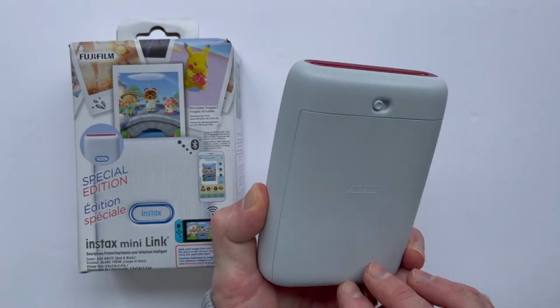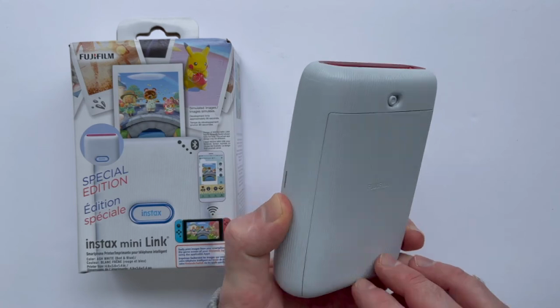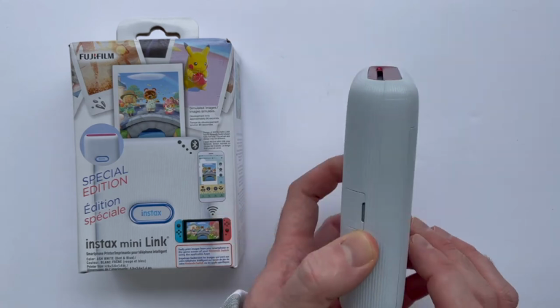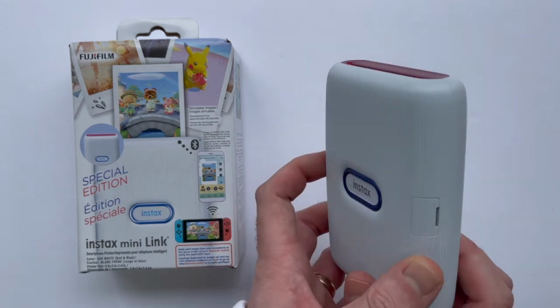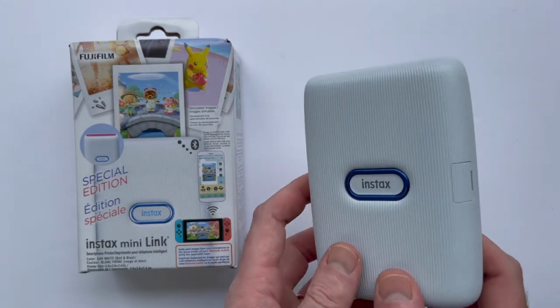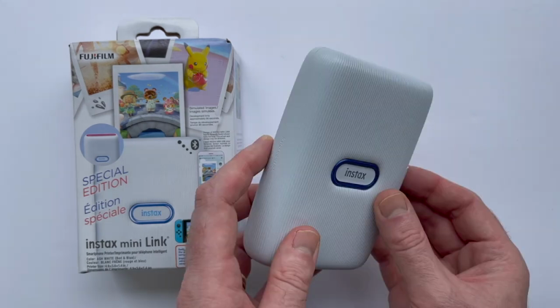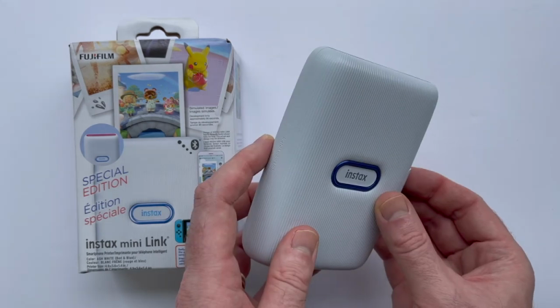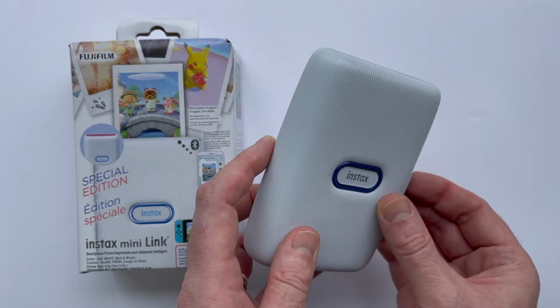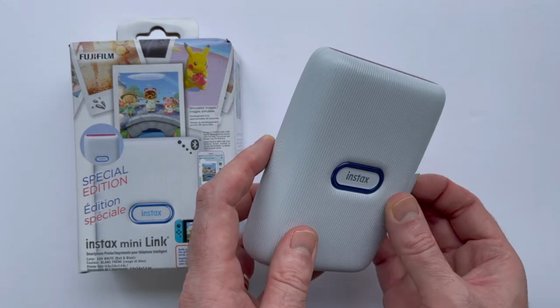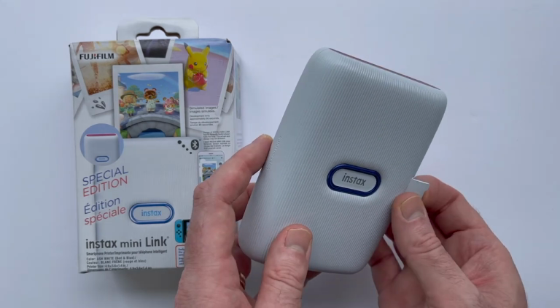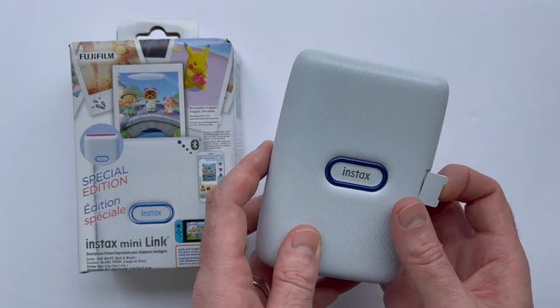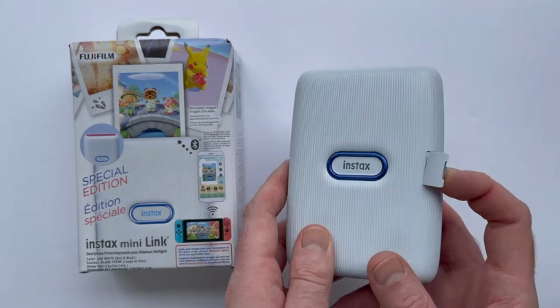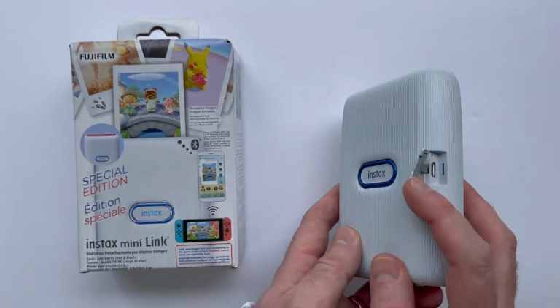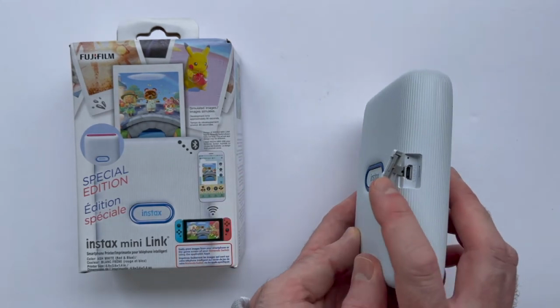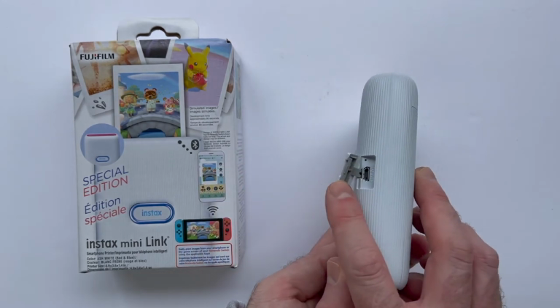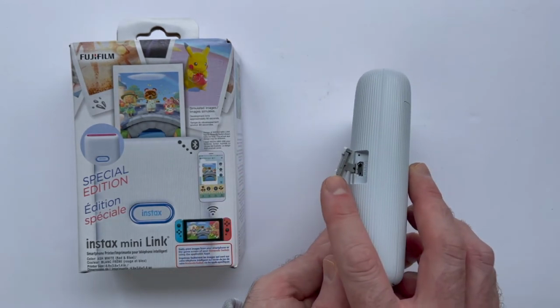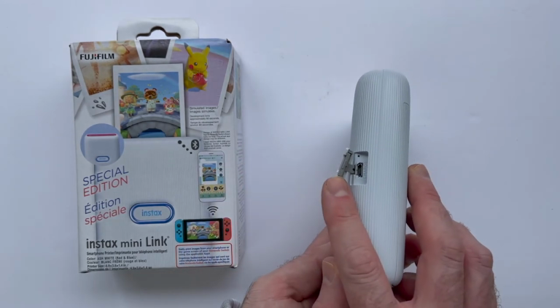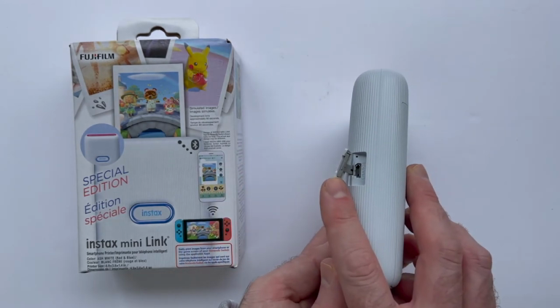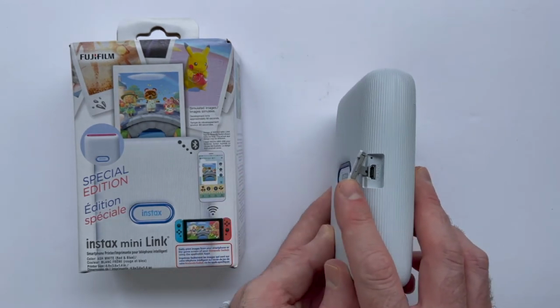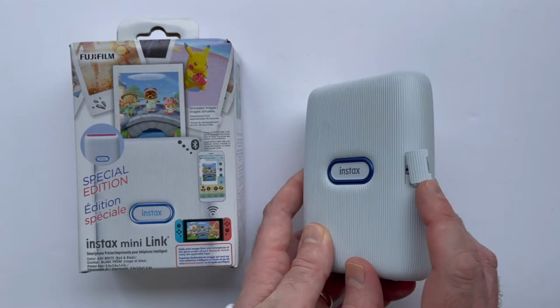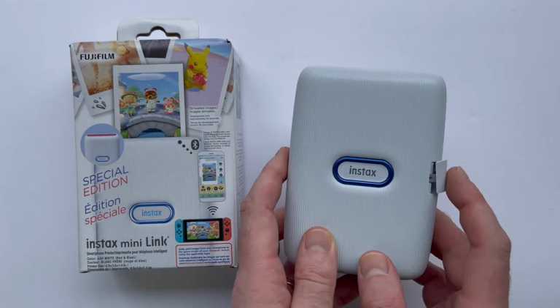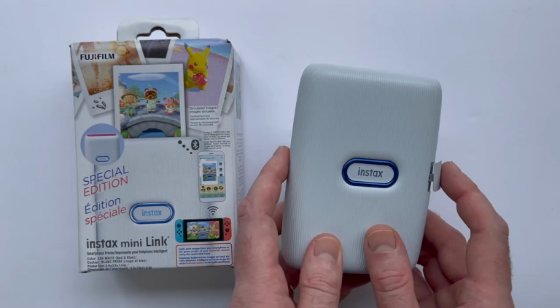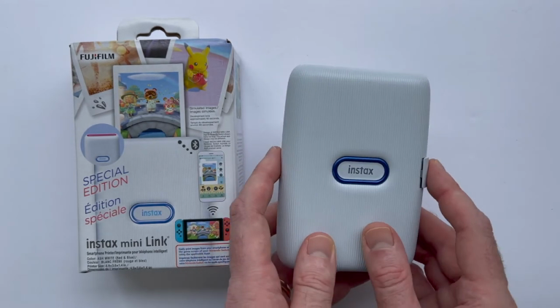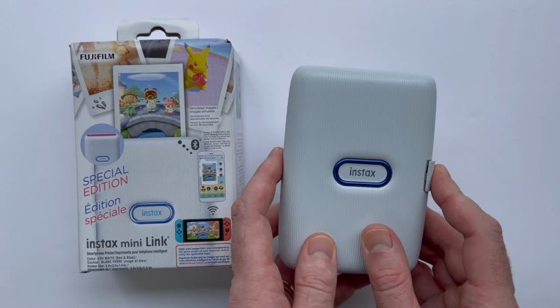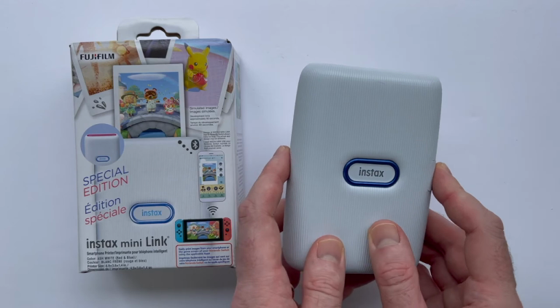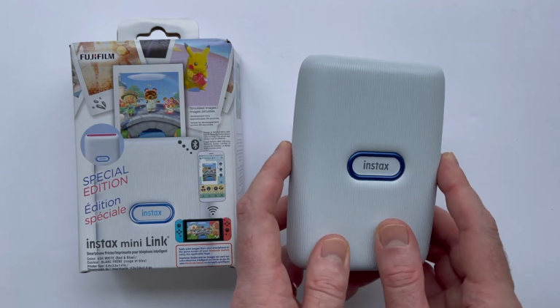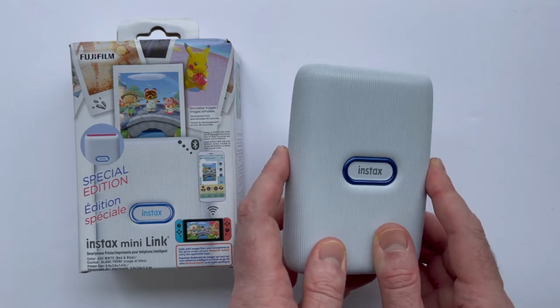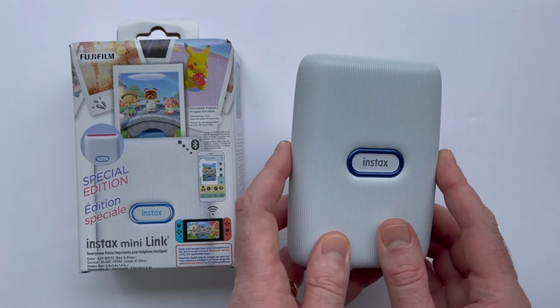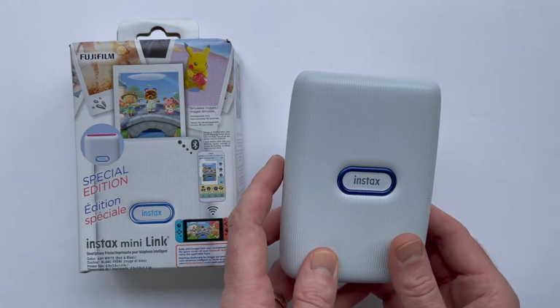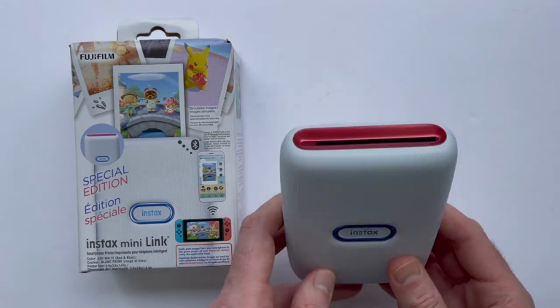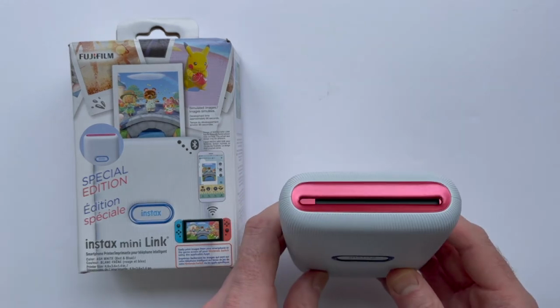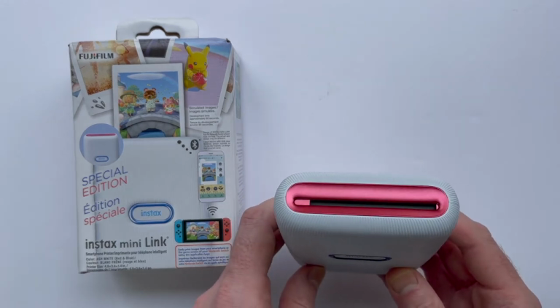Charging the device takes around an hour and a half using the included micro USB cable, and should last you through around 100 photo prints.